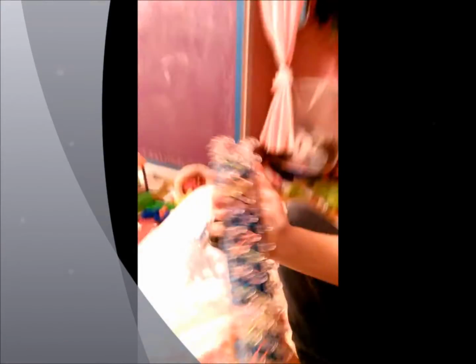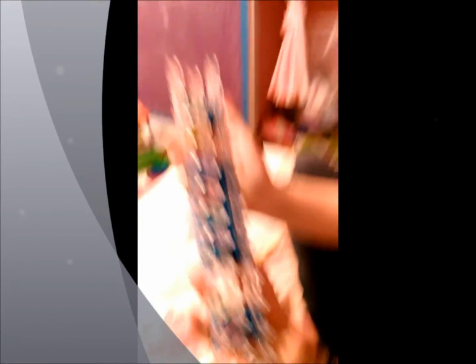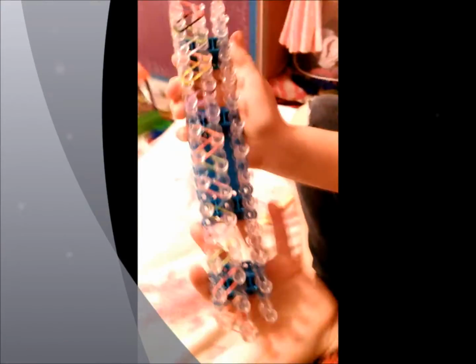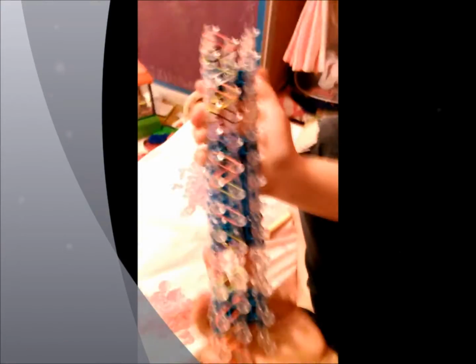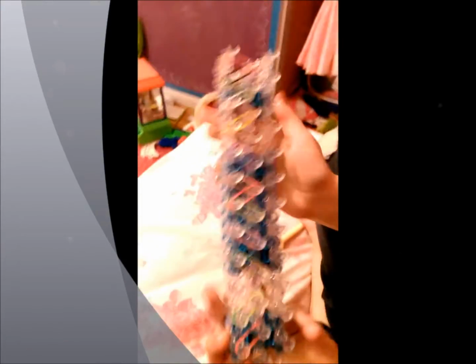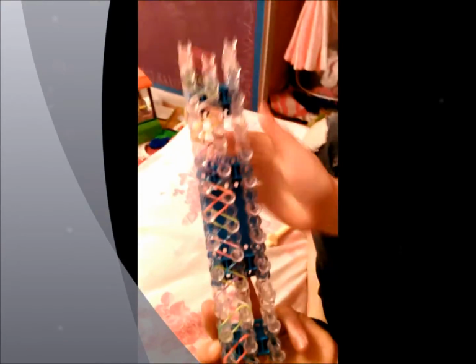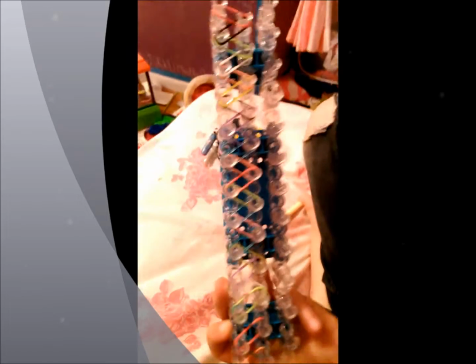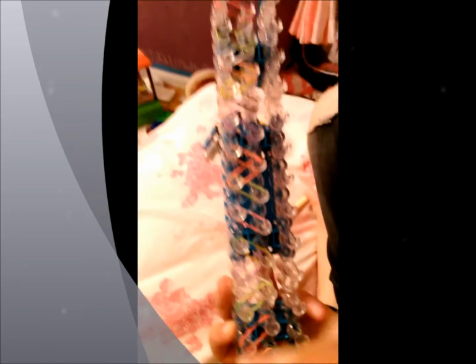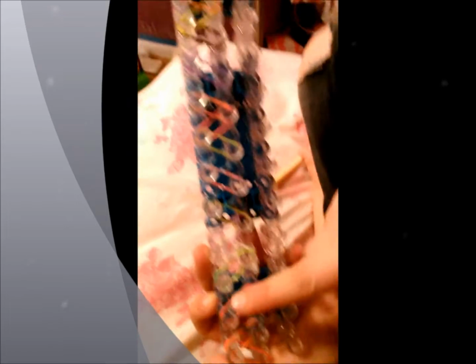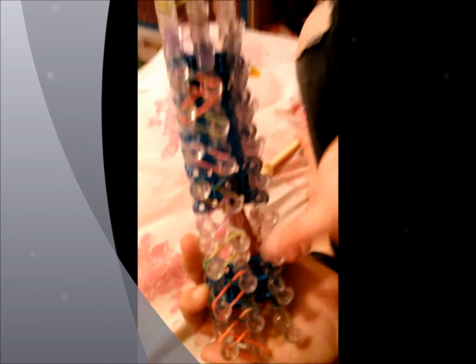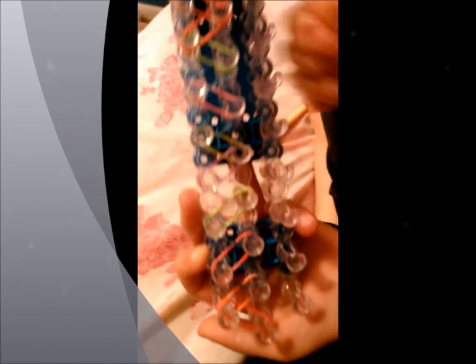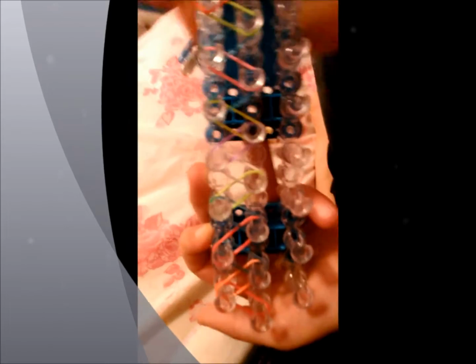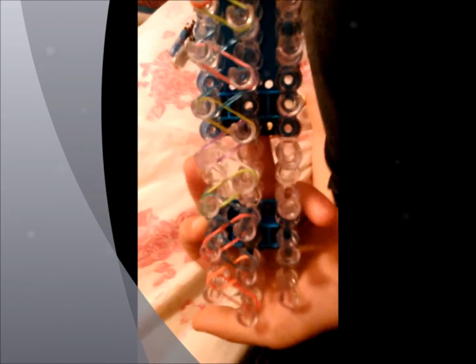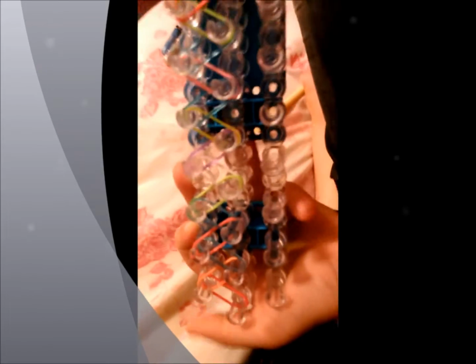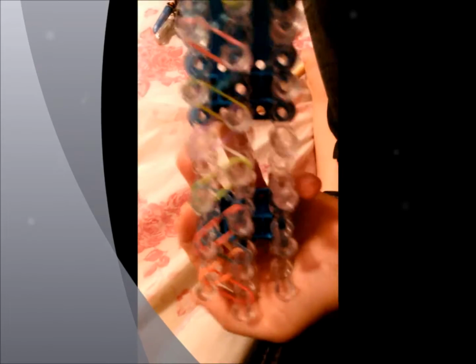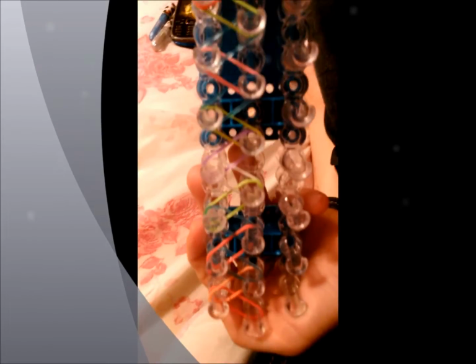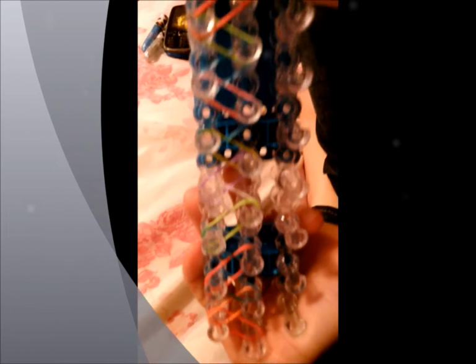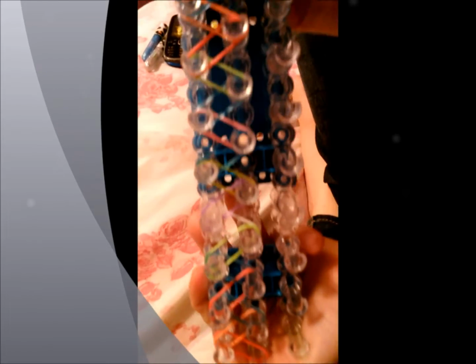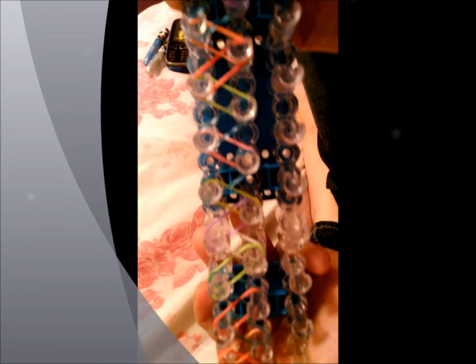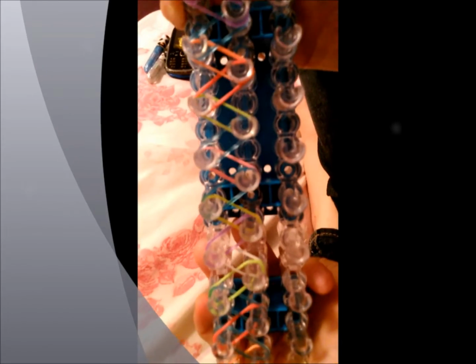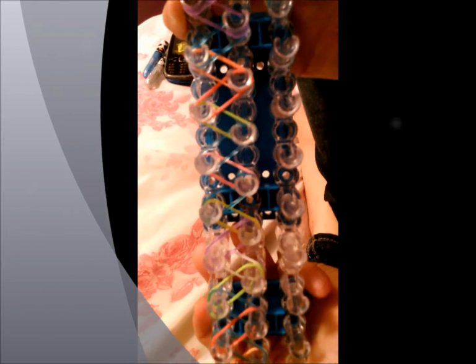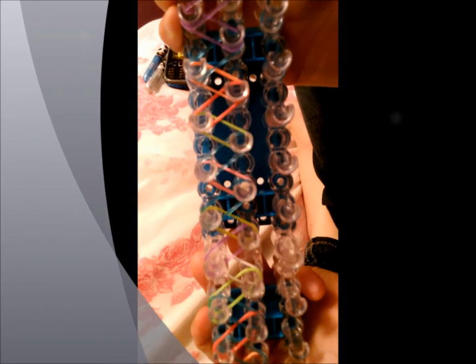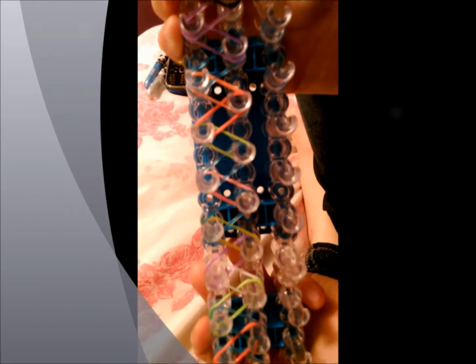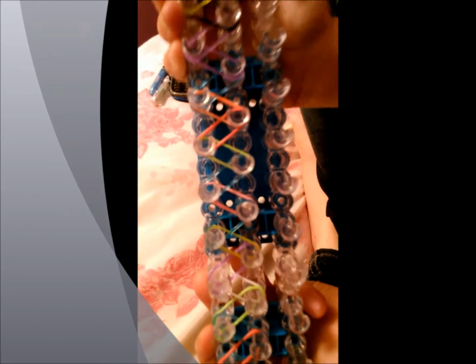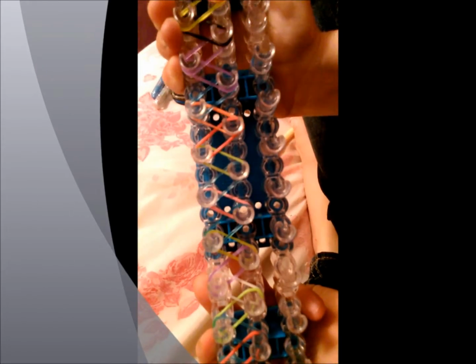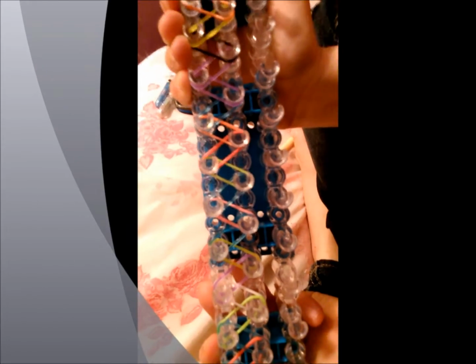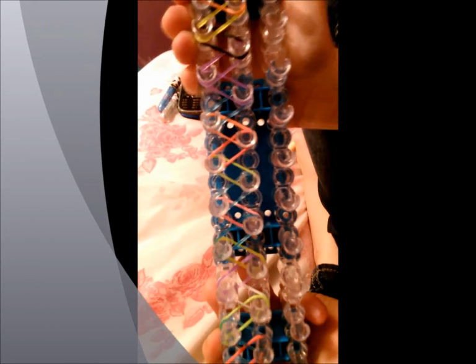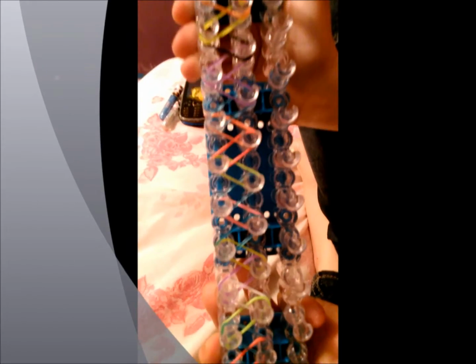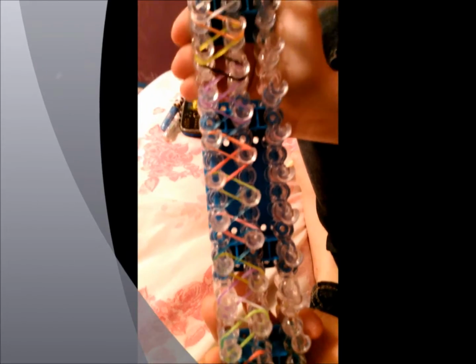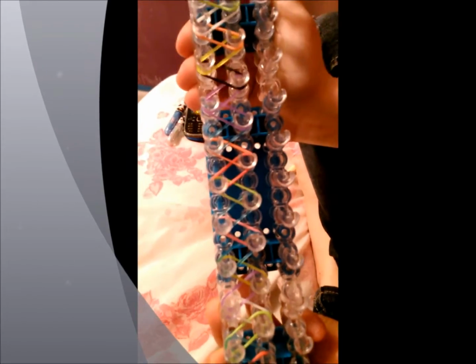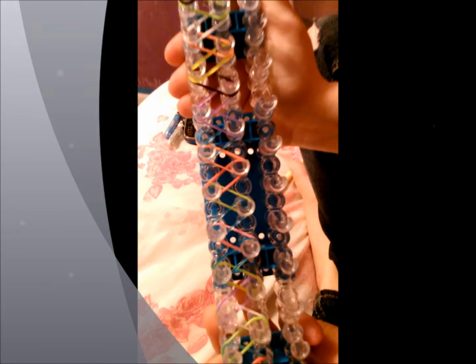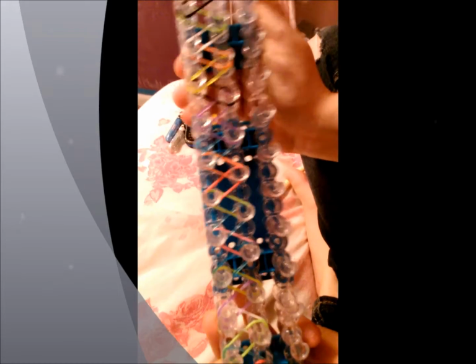This is what it looks like when it's done. I just did random color, but you can do any color really. I just really did mashup.